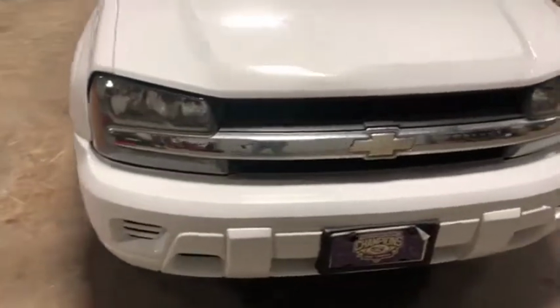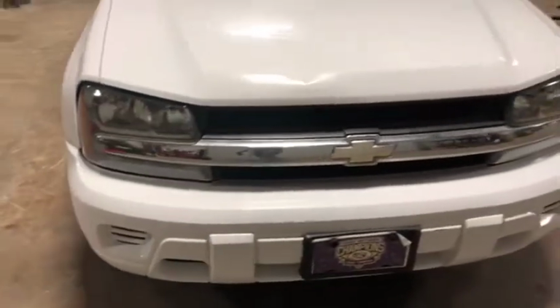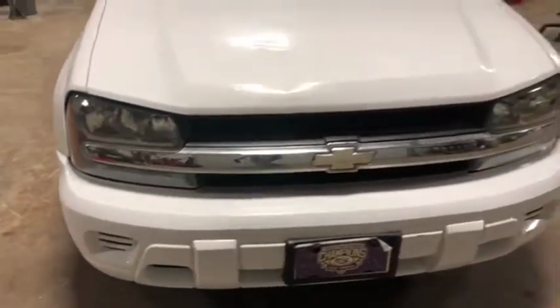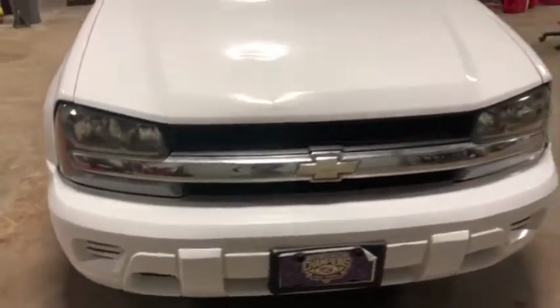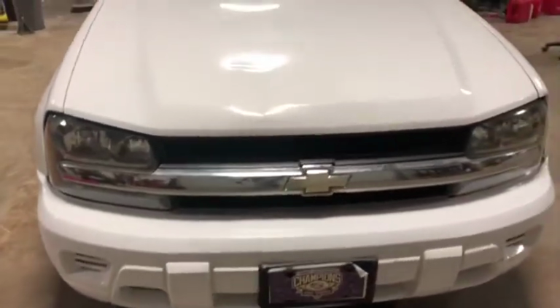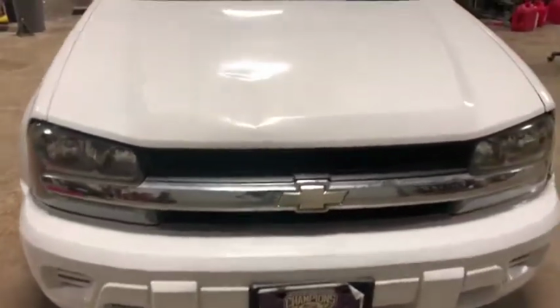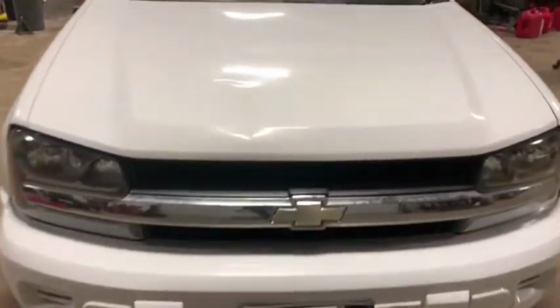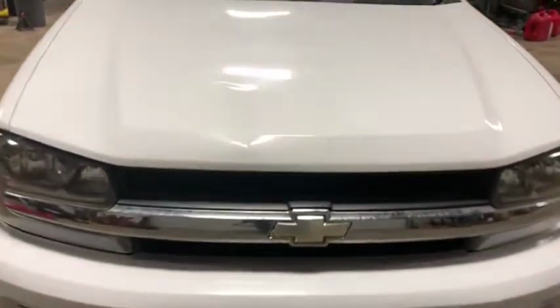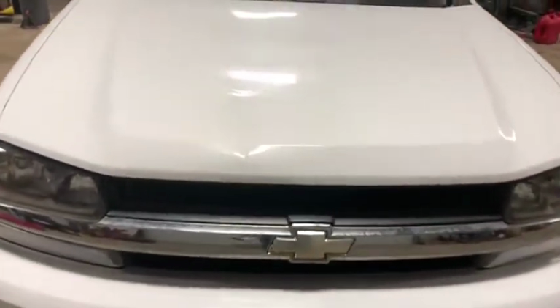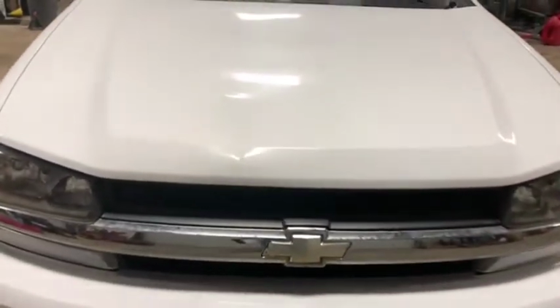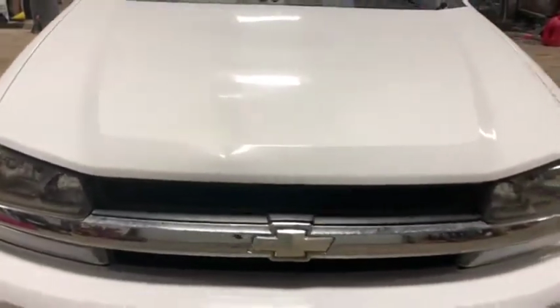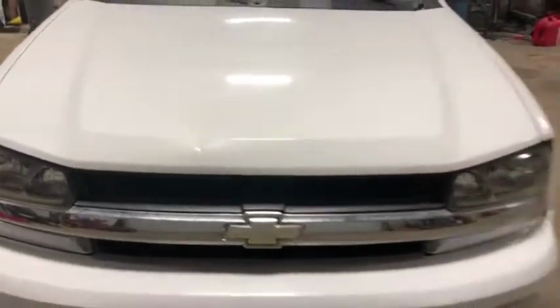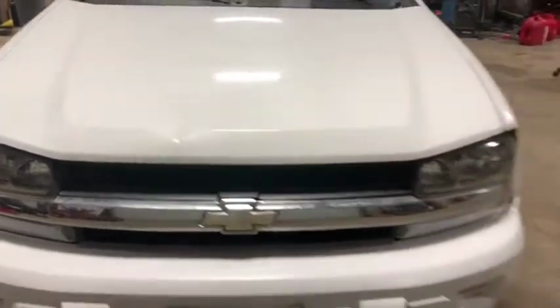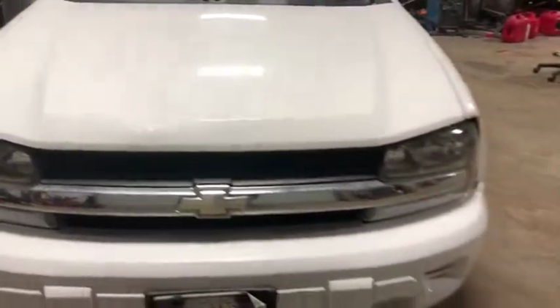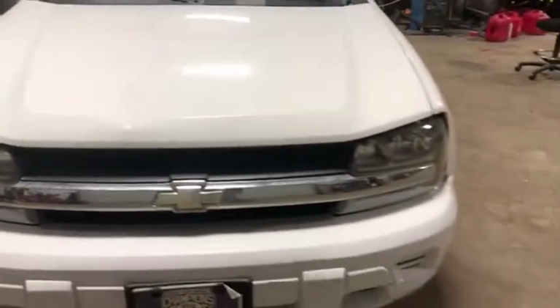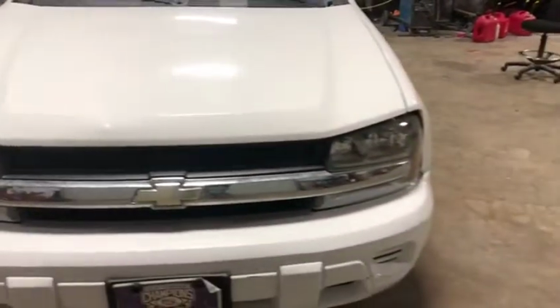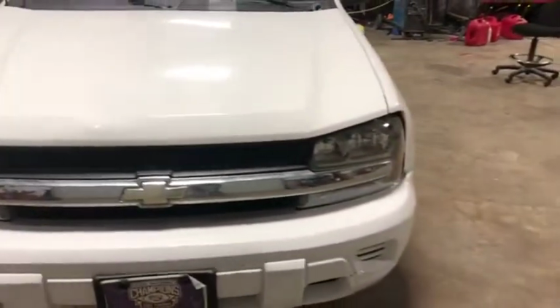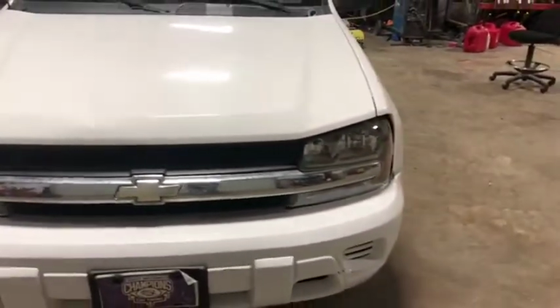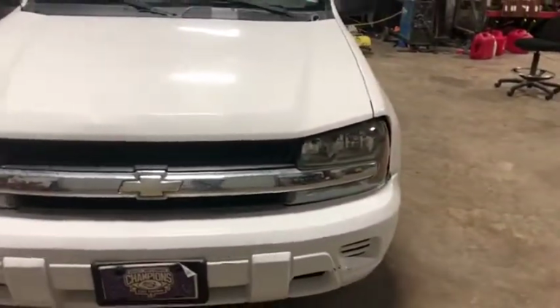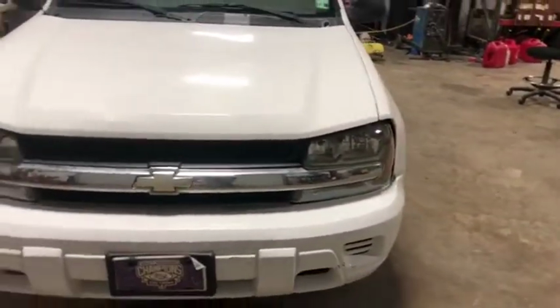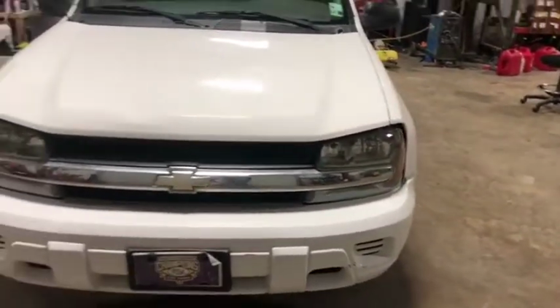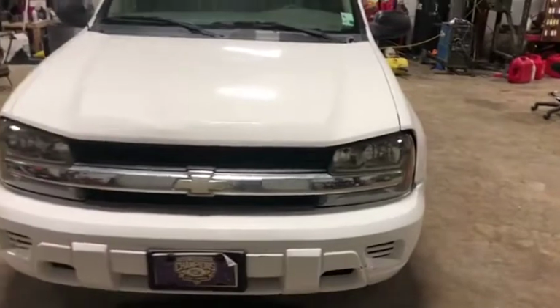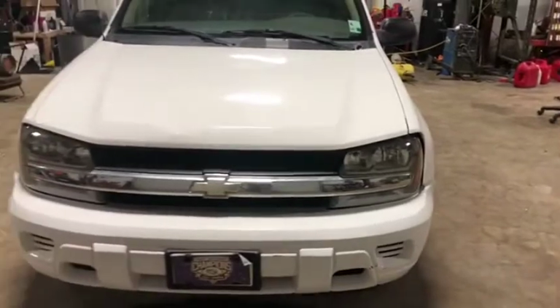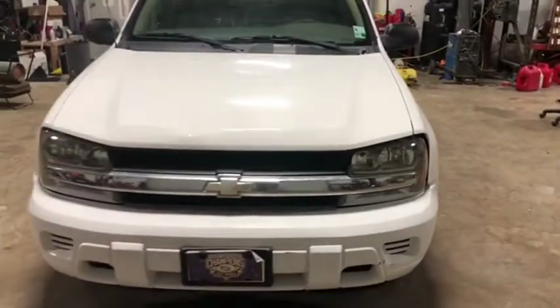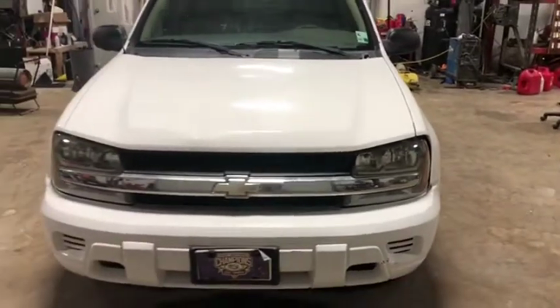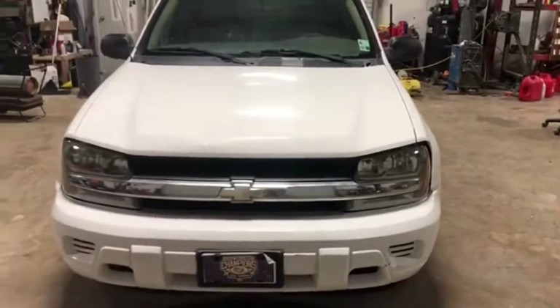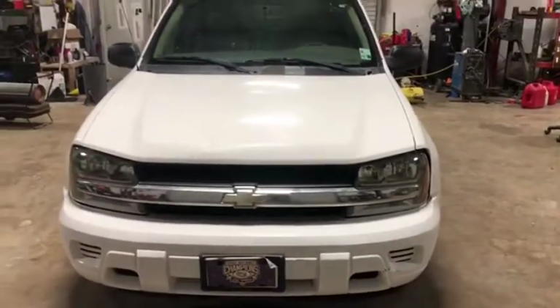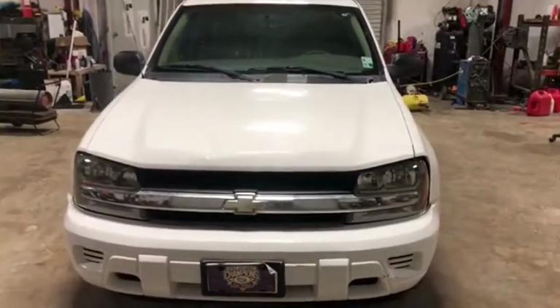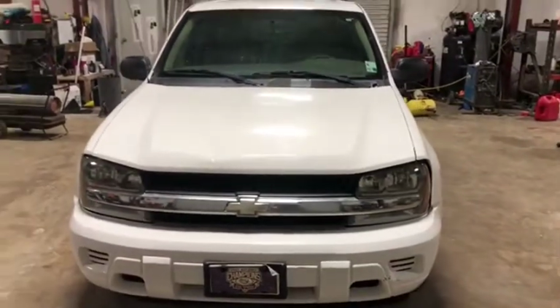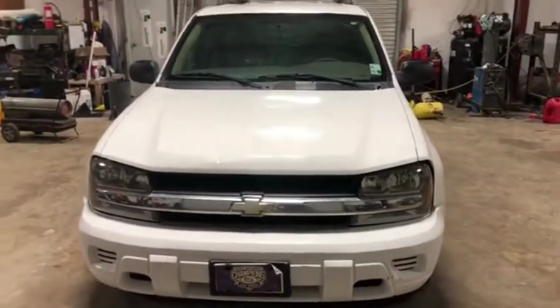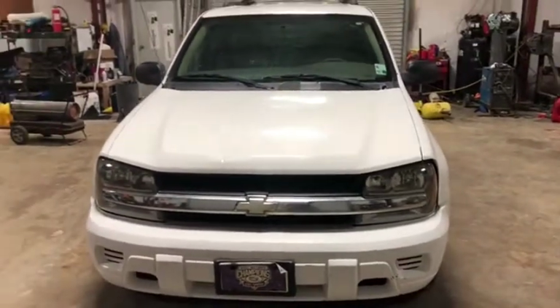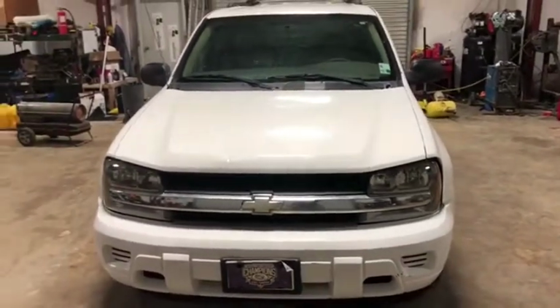Coming around the front, there's a dent right here on the hood. There's your other headlight. It's a nice, good-looking vehicle — it will just need some TLC.